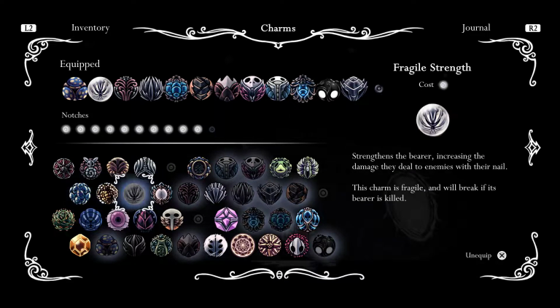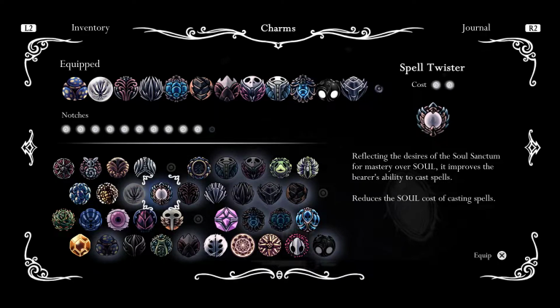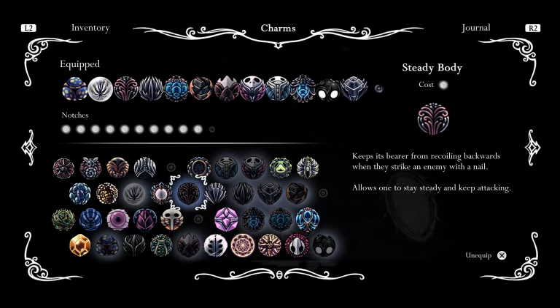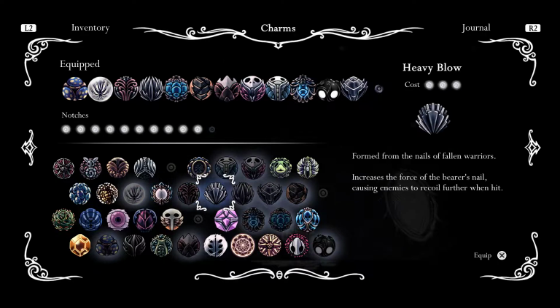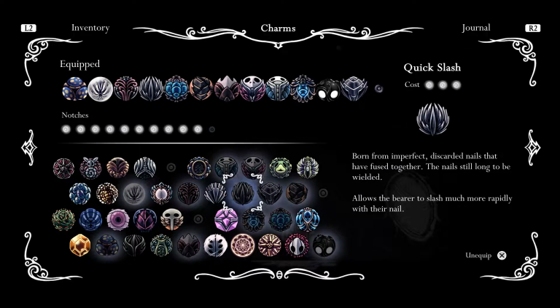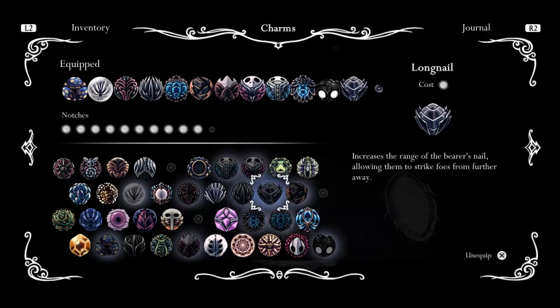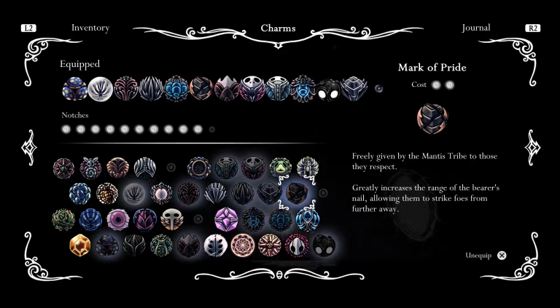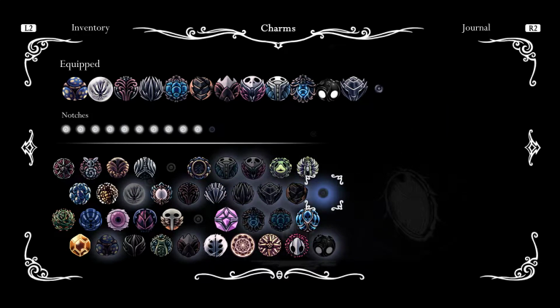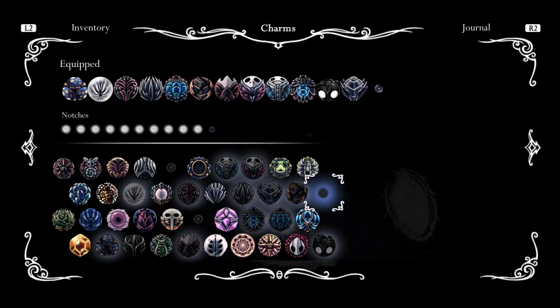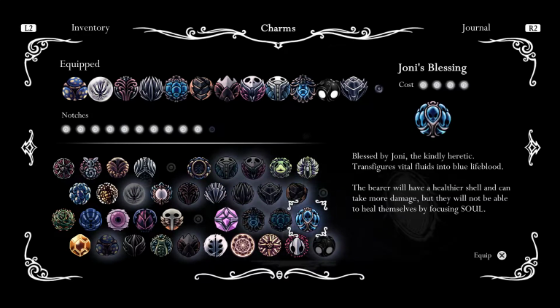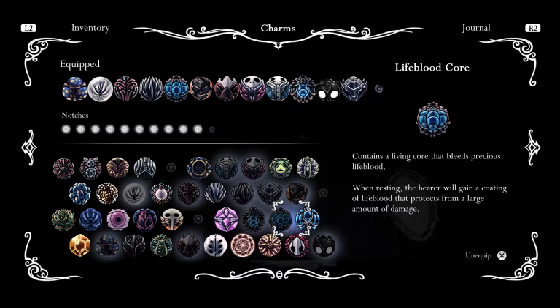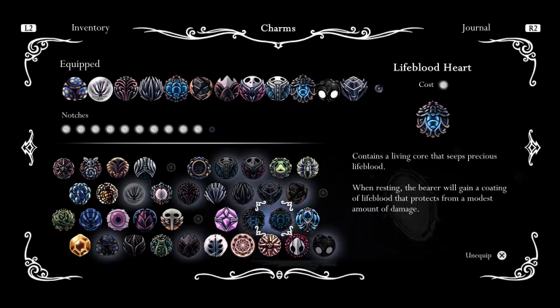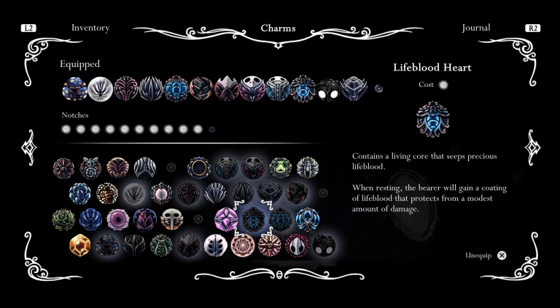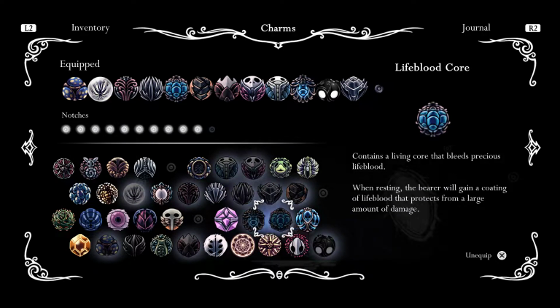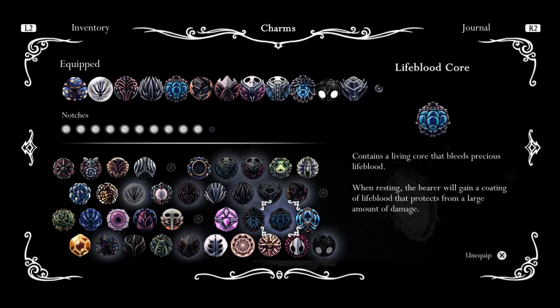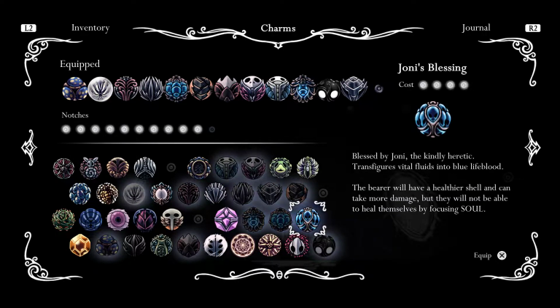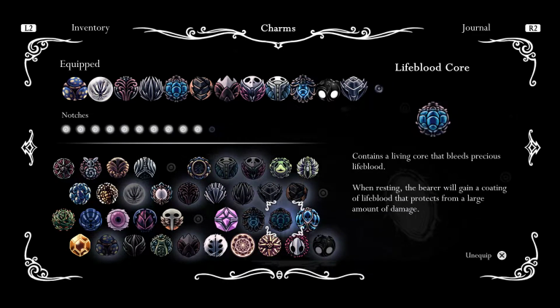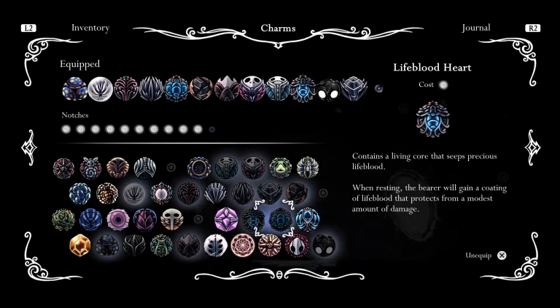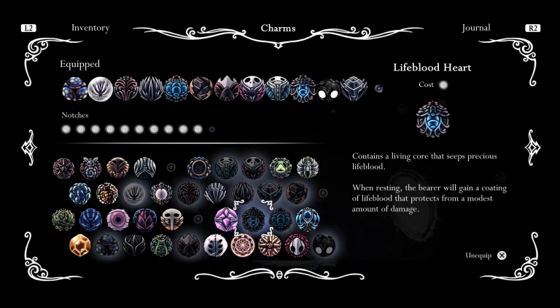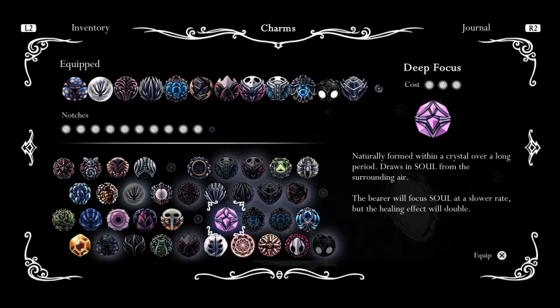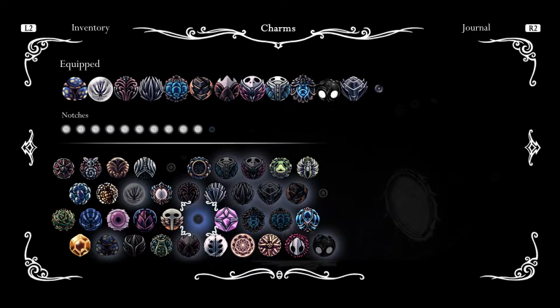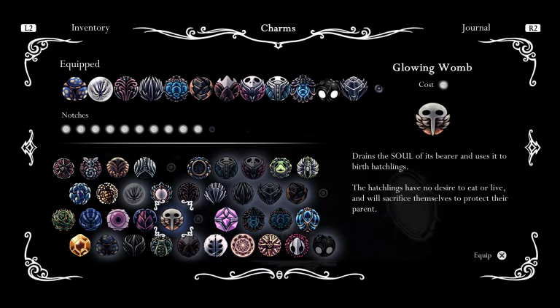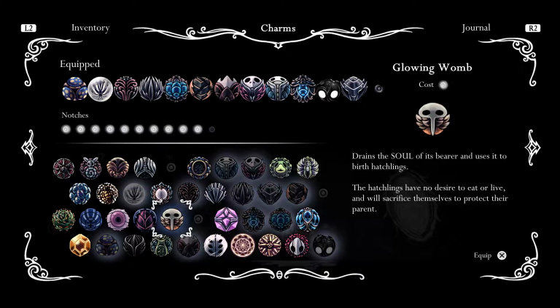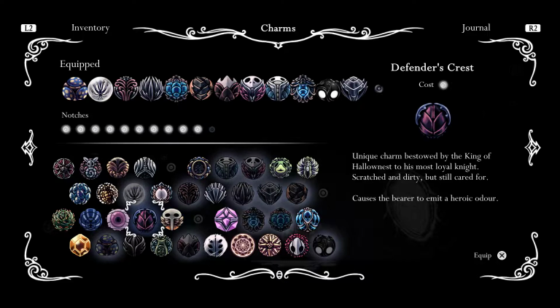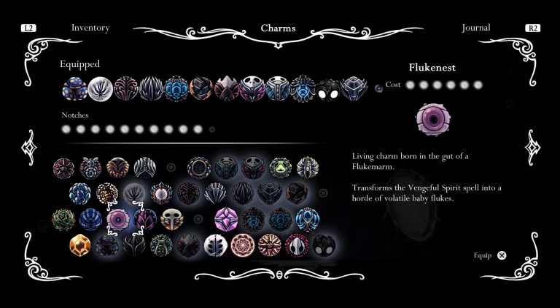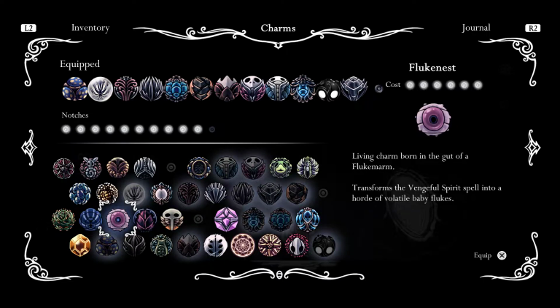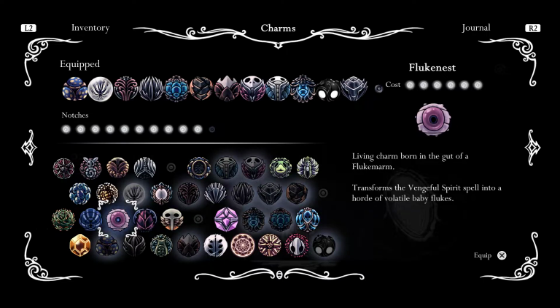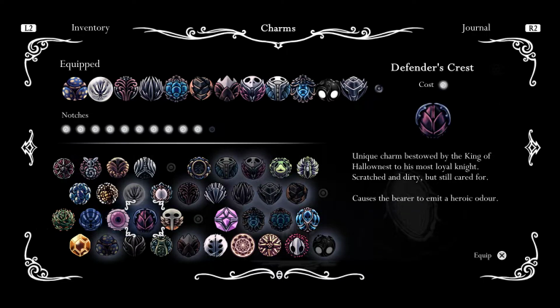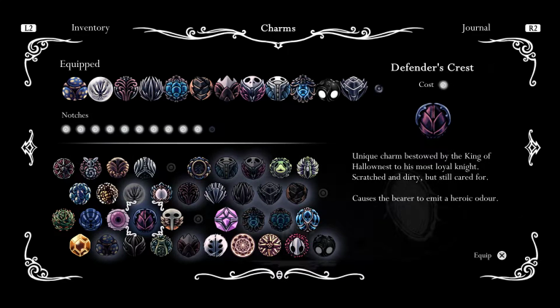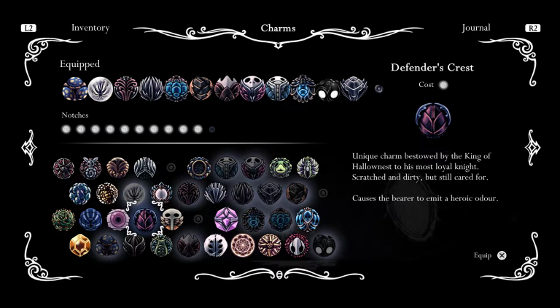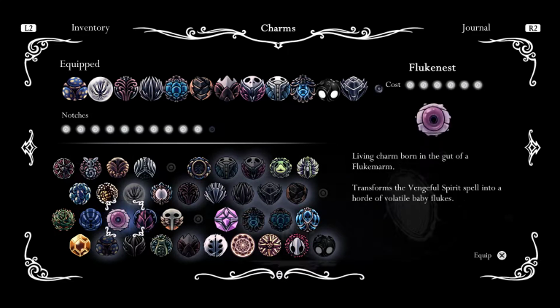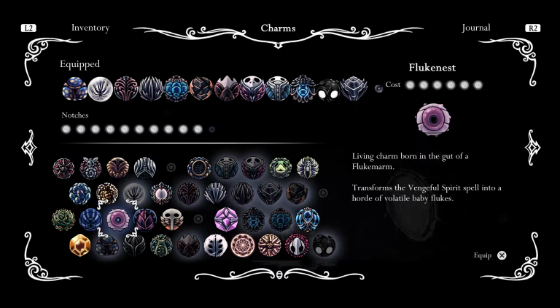Strength, Shaman, and then whatever you want. Well, obviously Strength, Shaman, Quickslash. Quickslash is a really good one too.